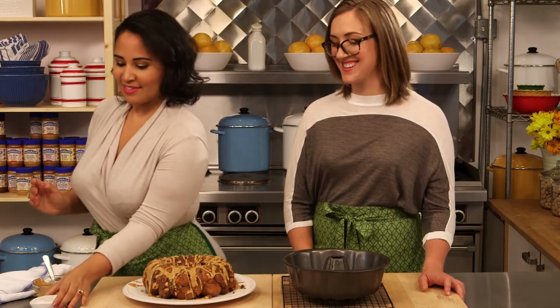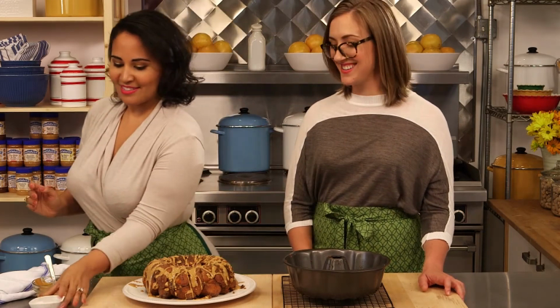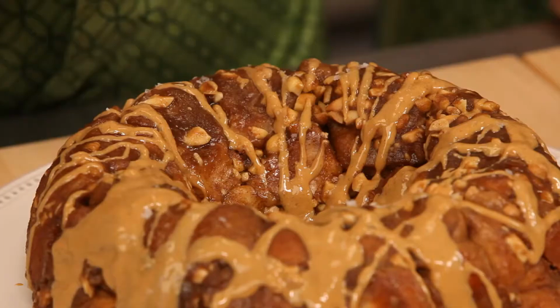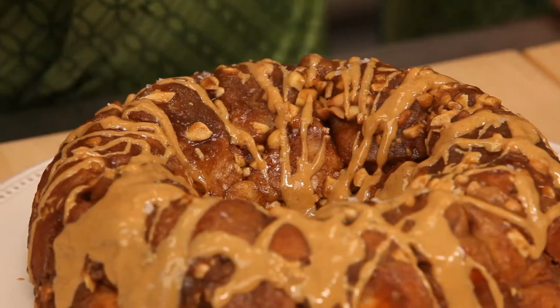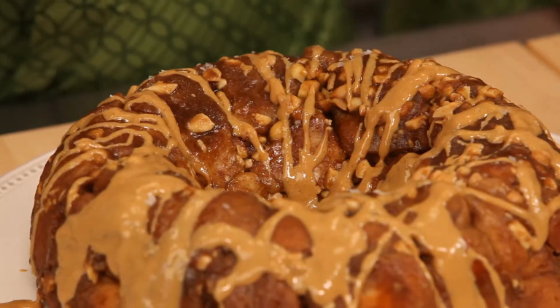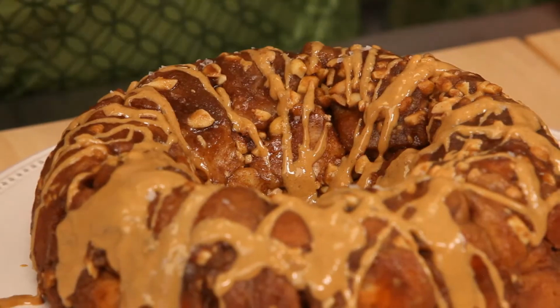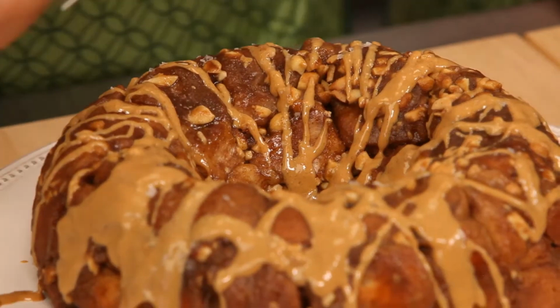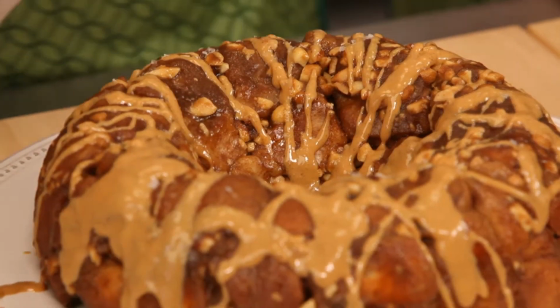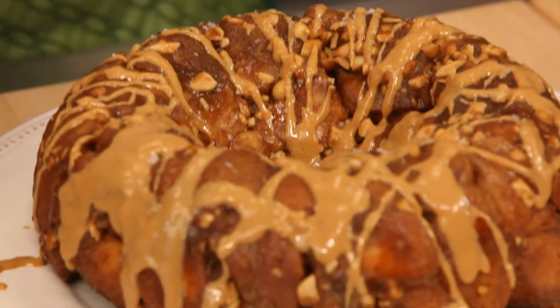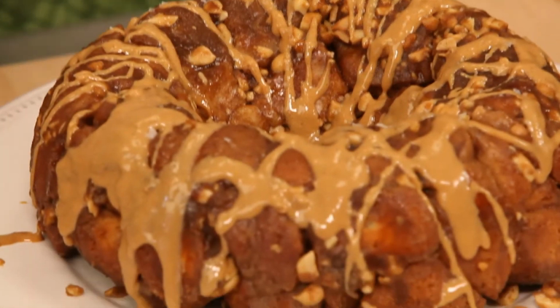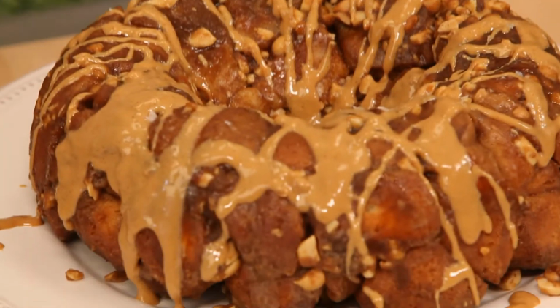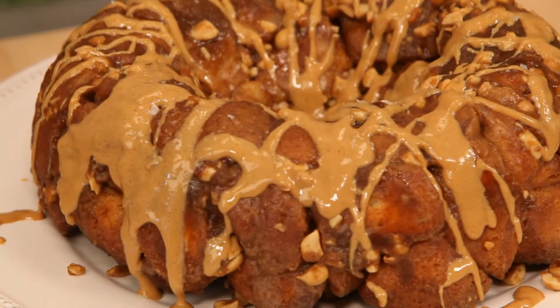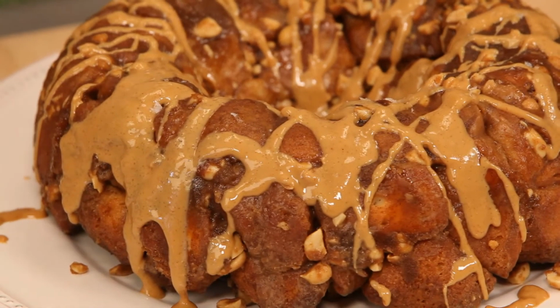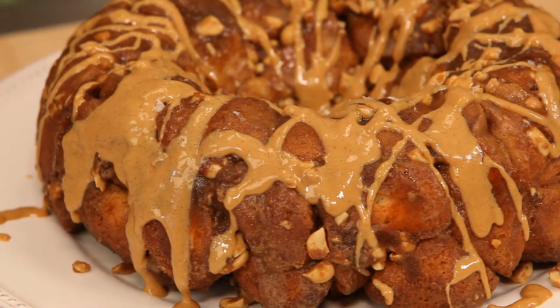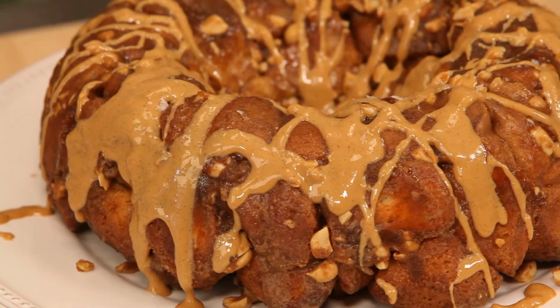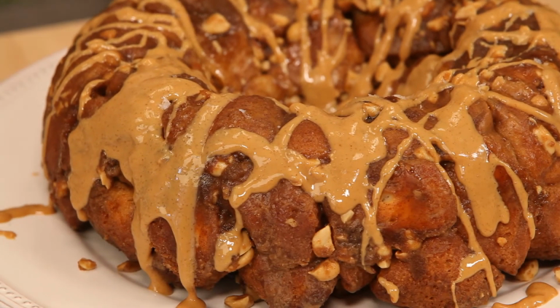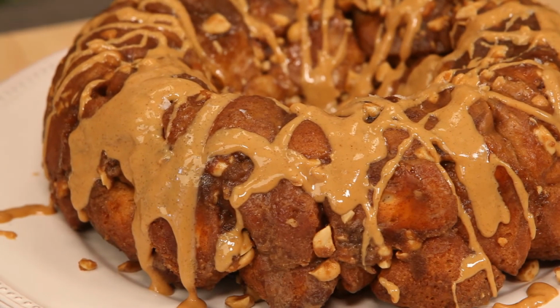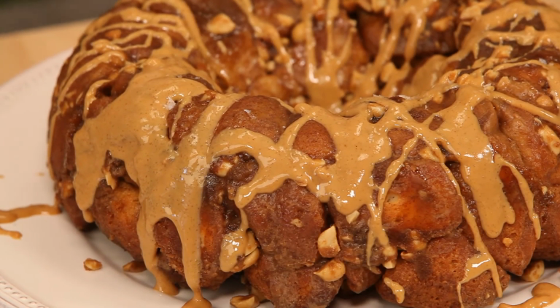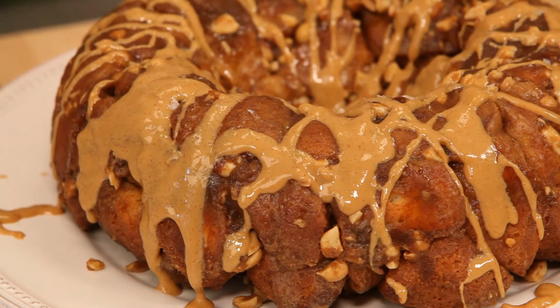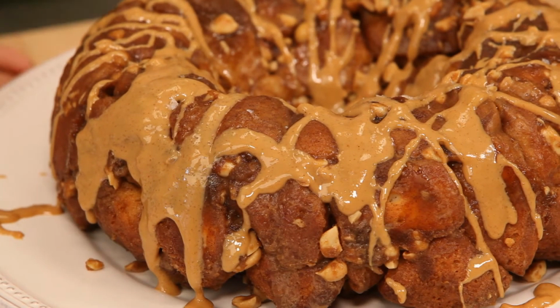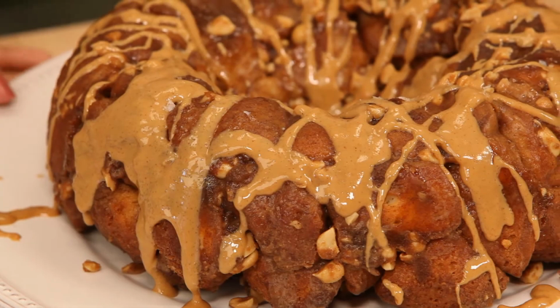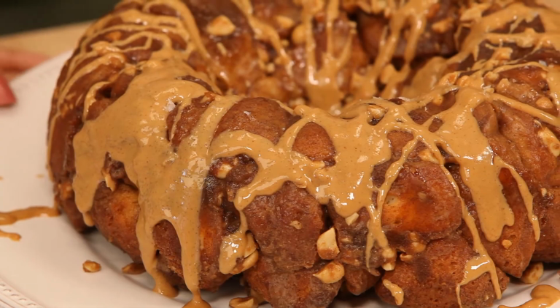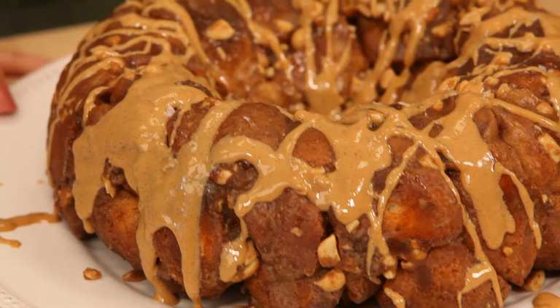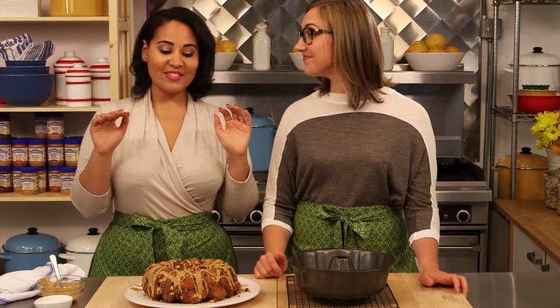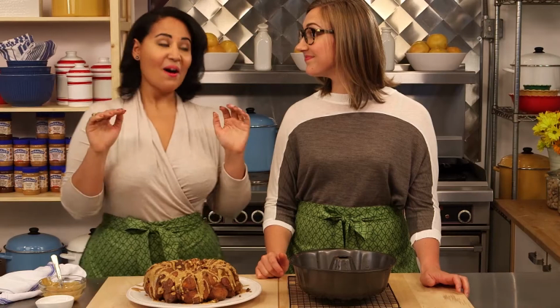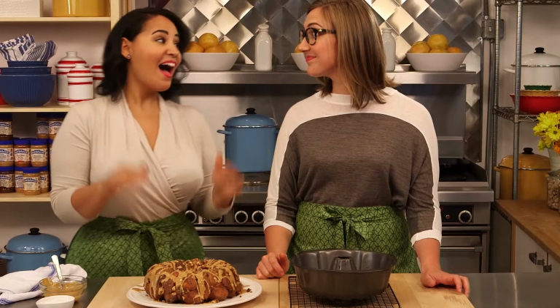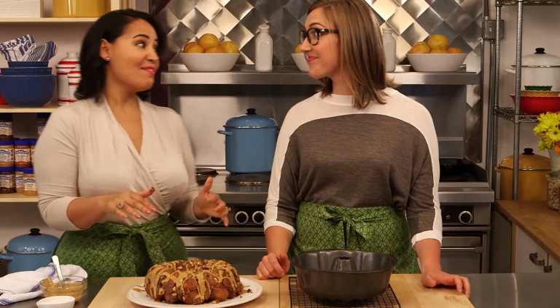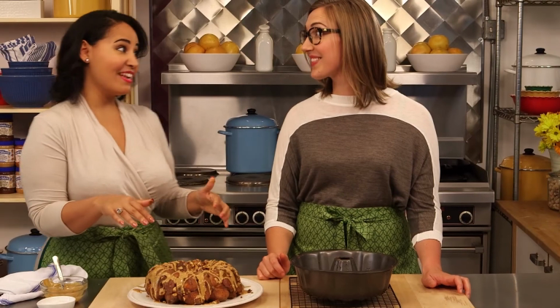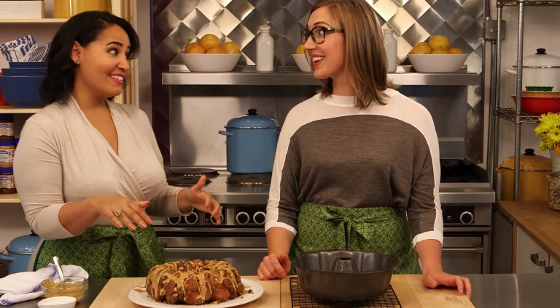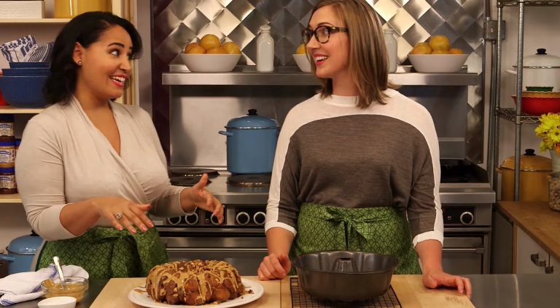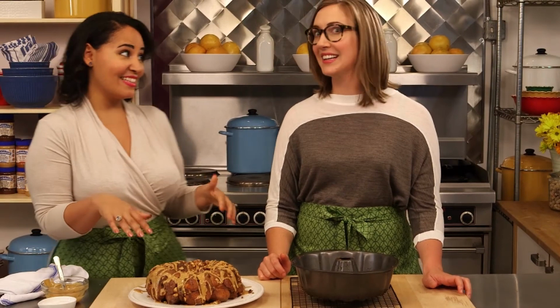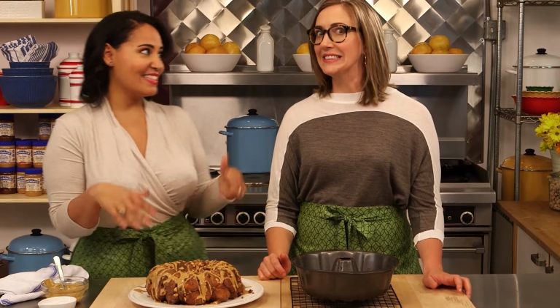So there you have it — Peanut Butter Monkey Bread. I'm ready to dig into this.